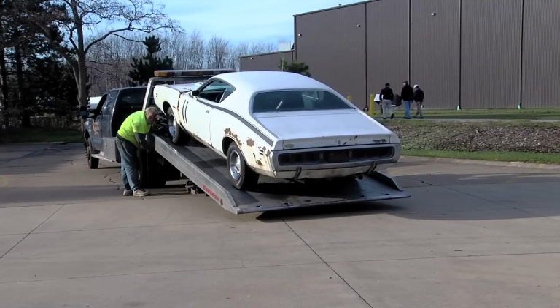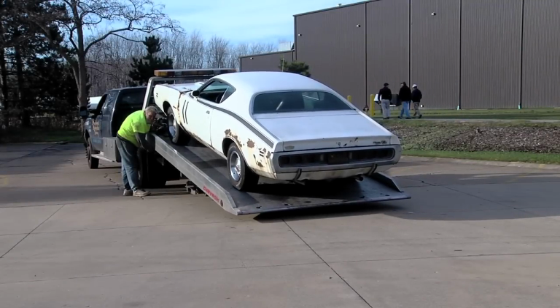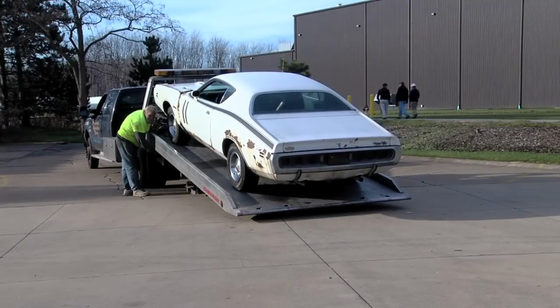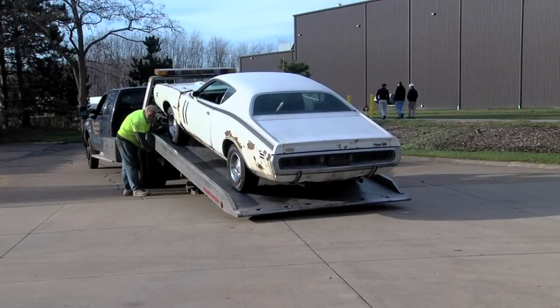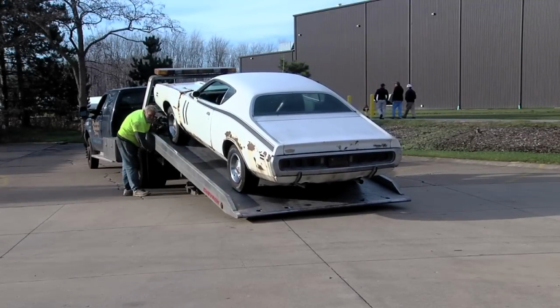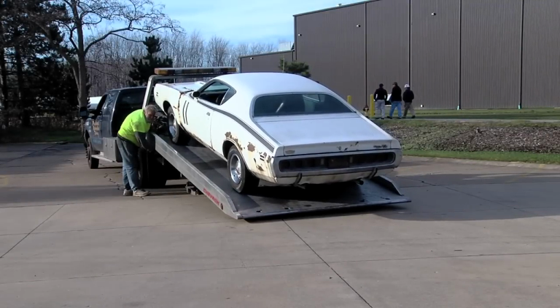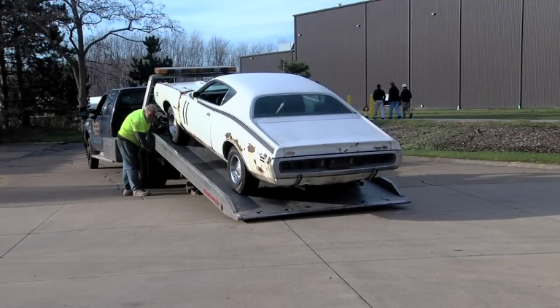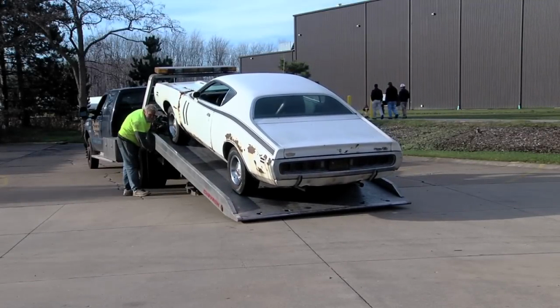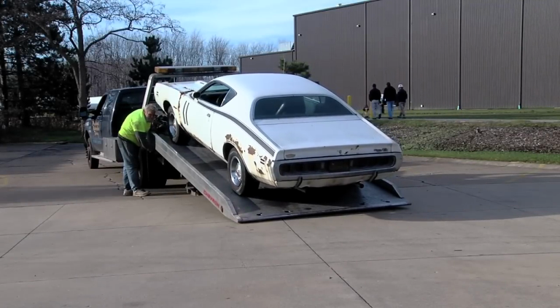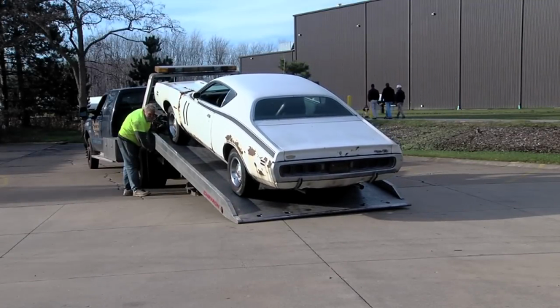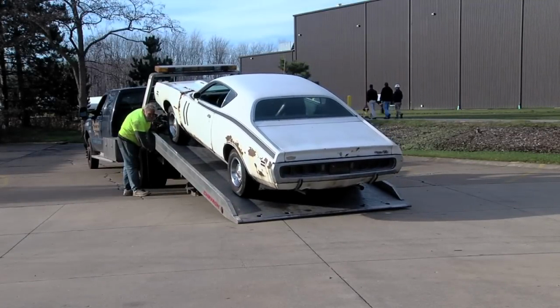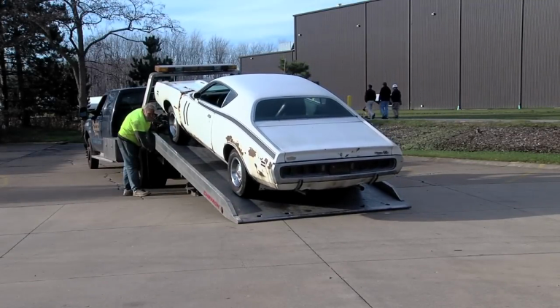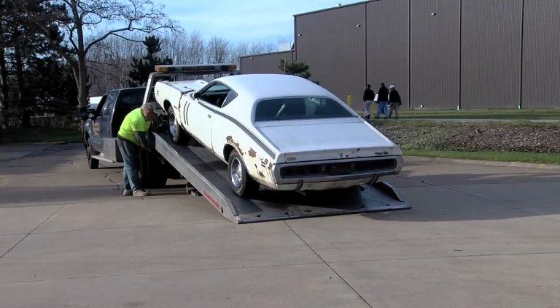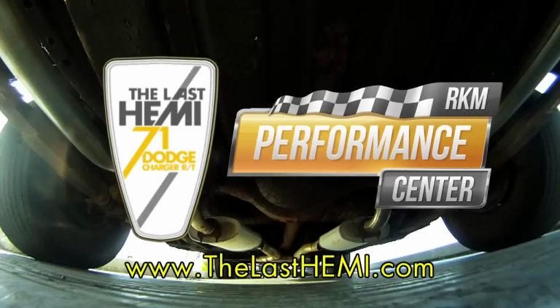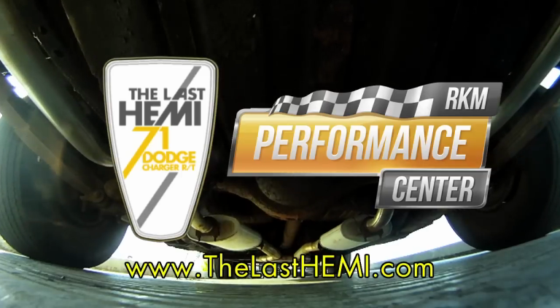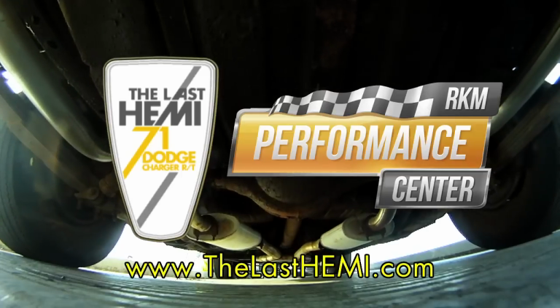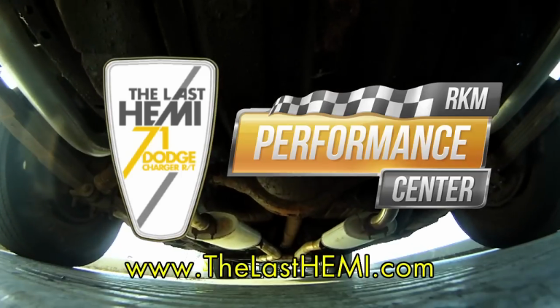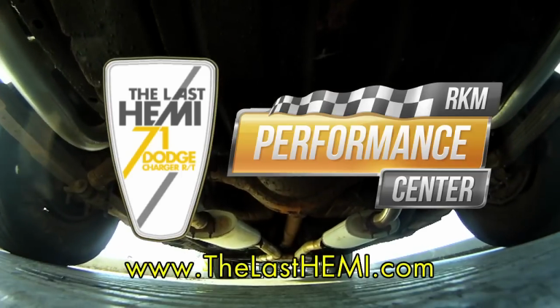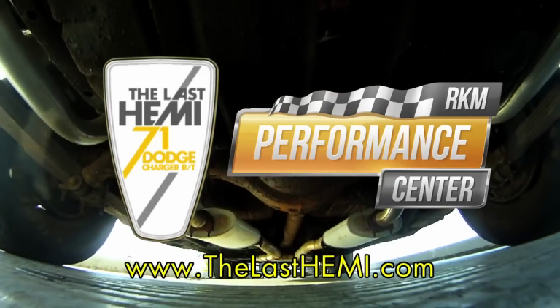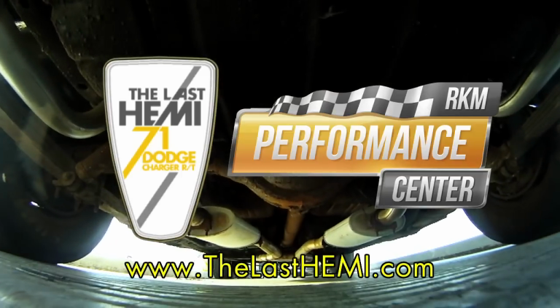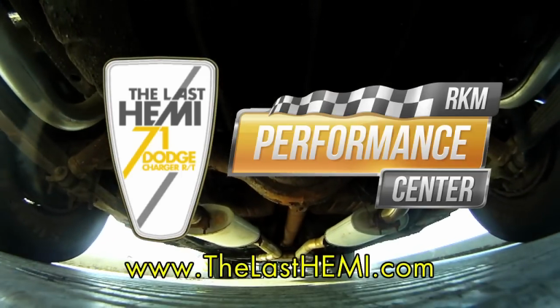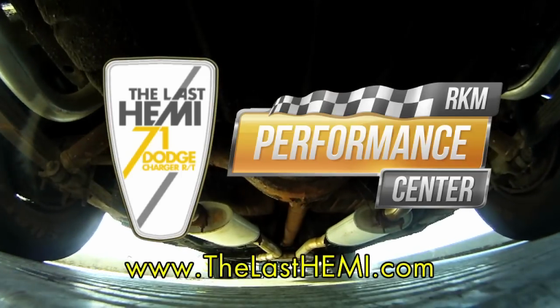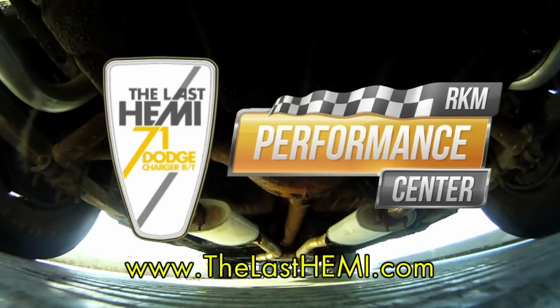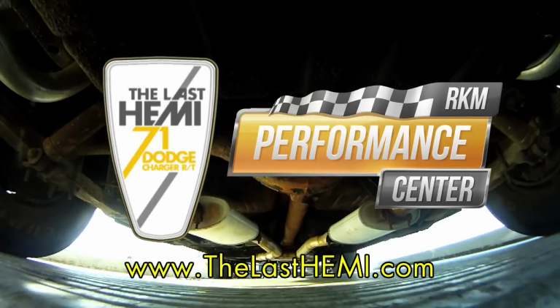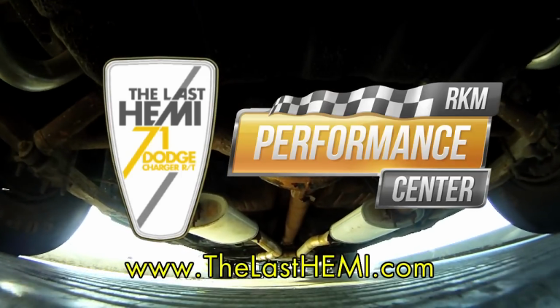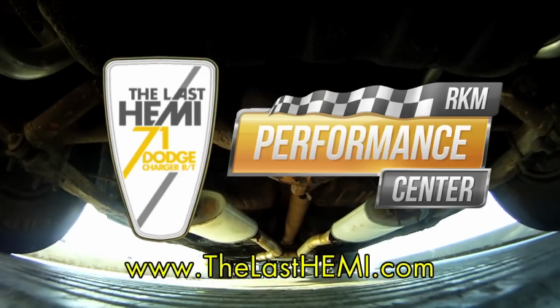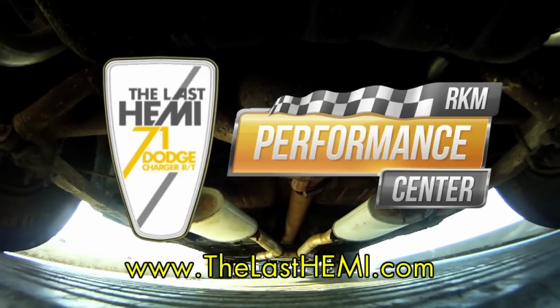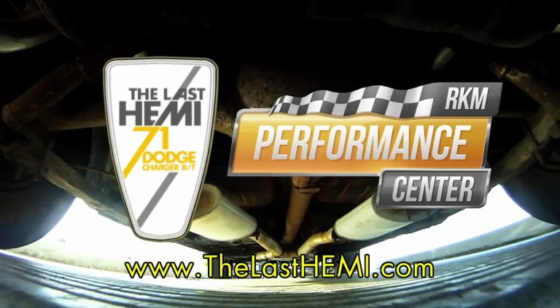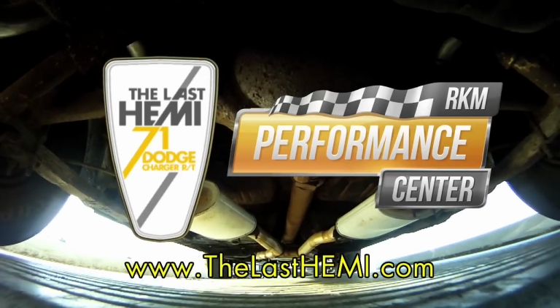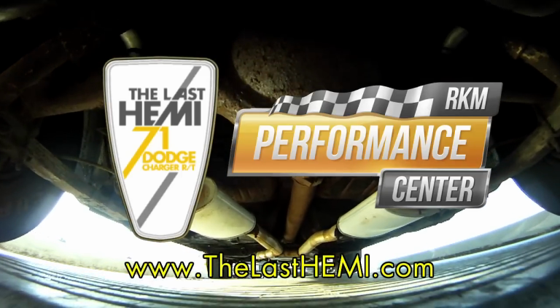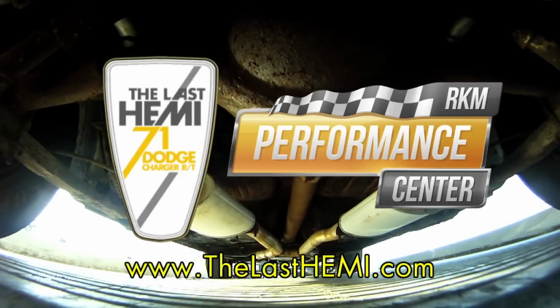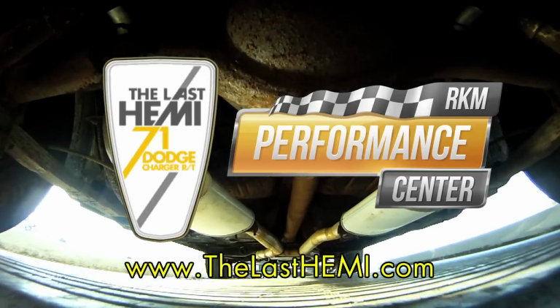For more on the restoration of the Last Hemi, visit our website at thelasthemi.com.